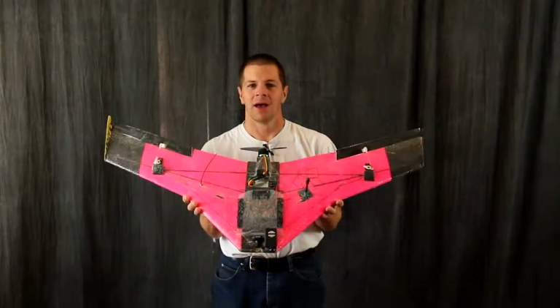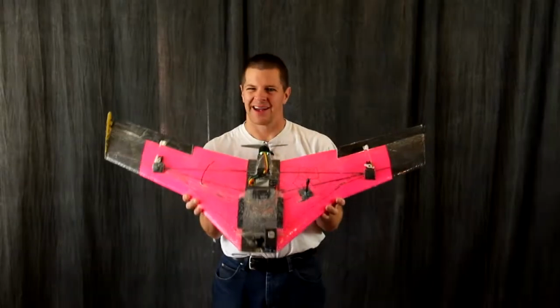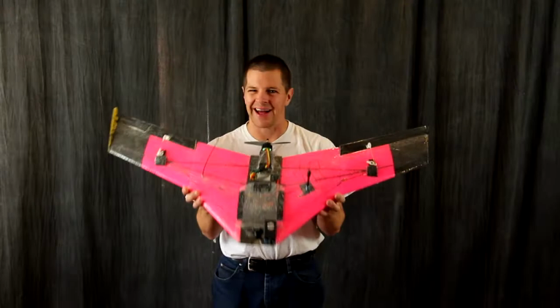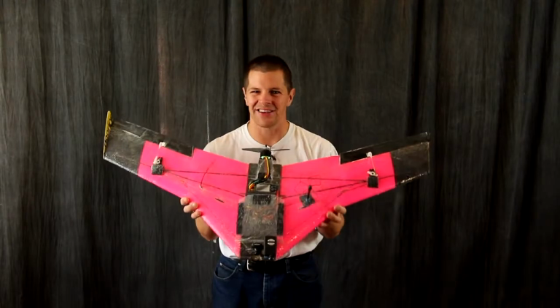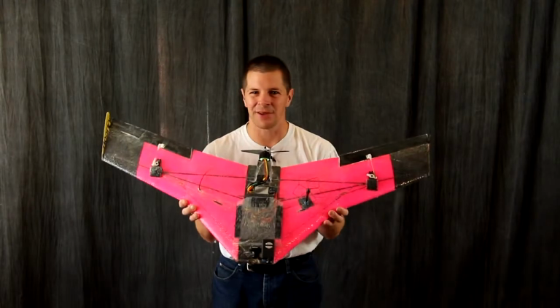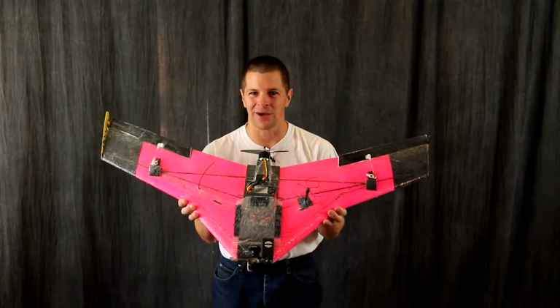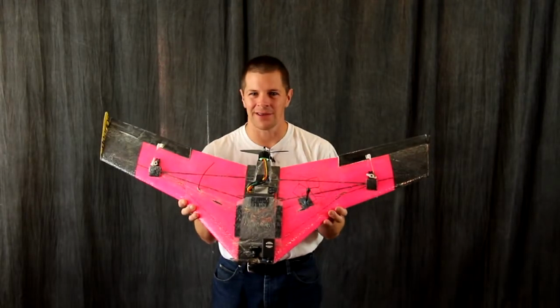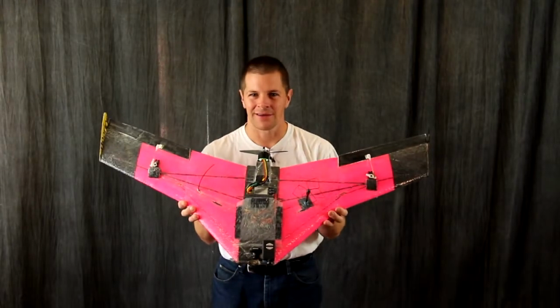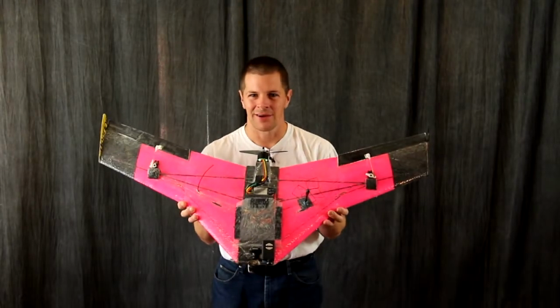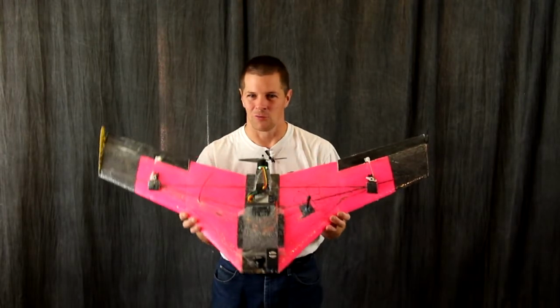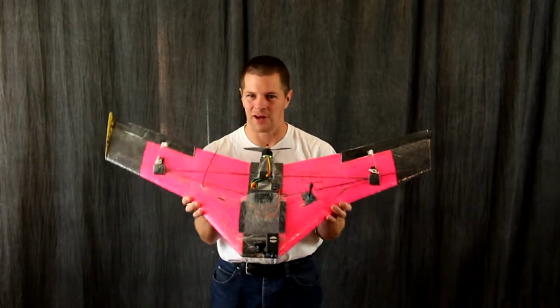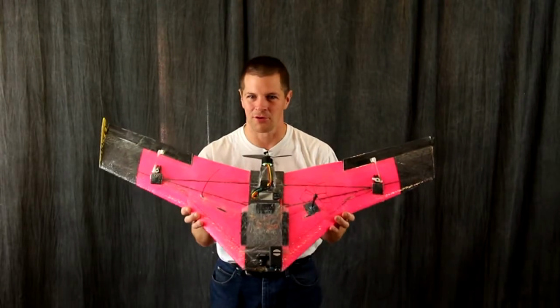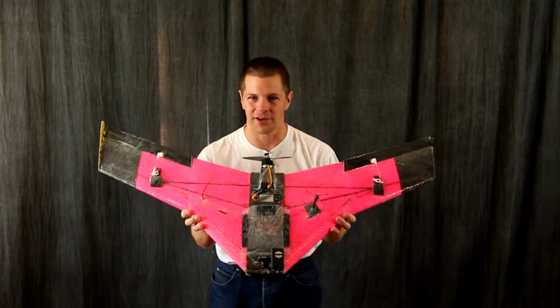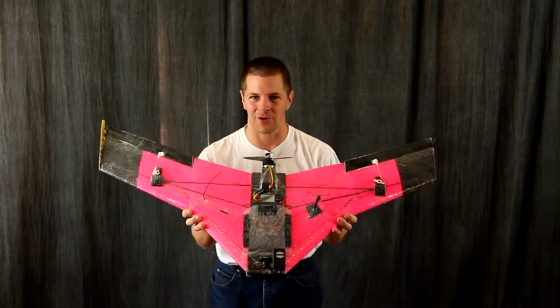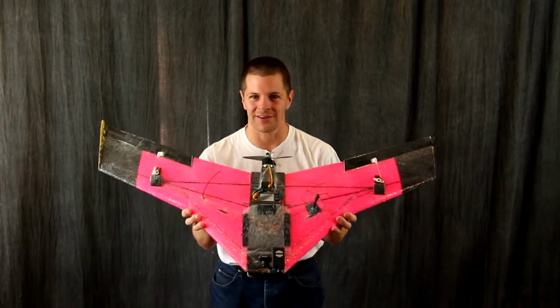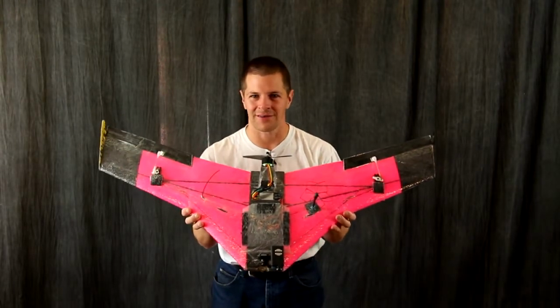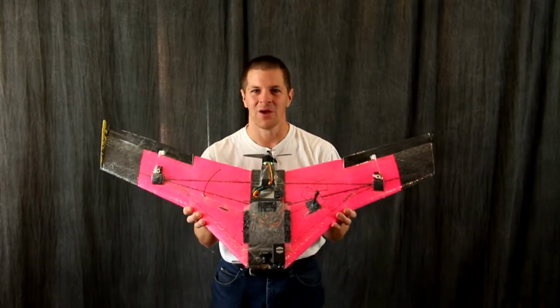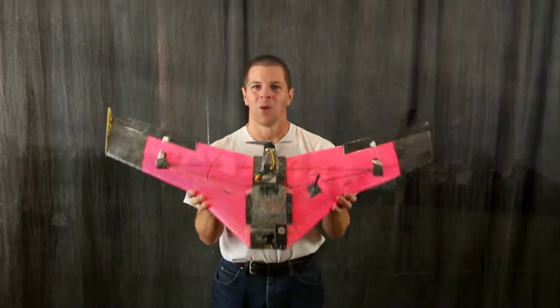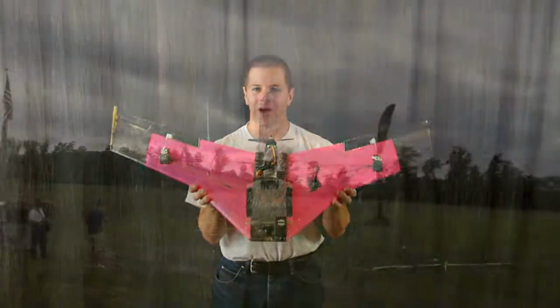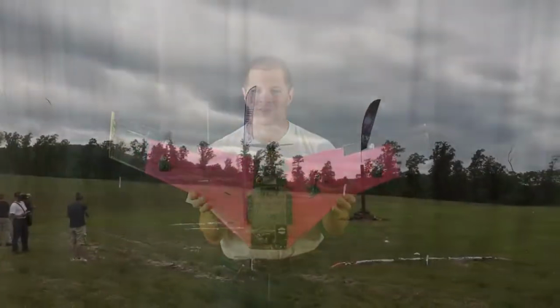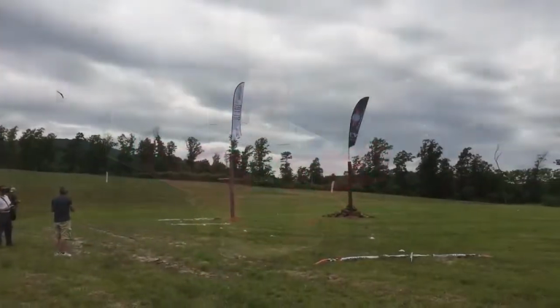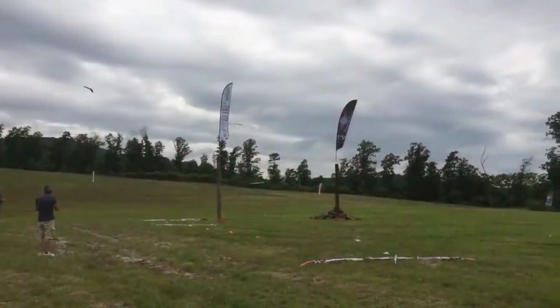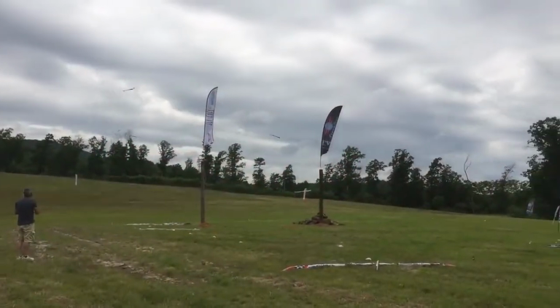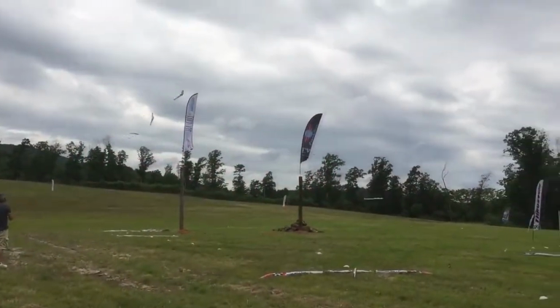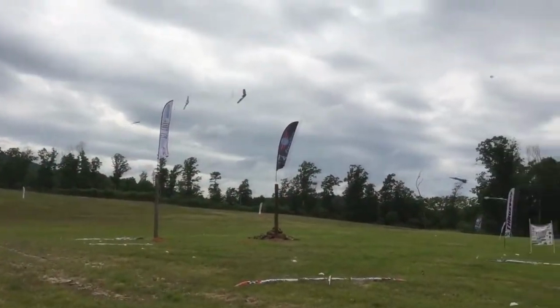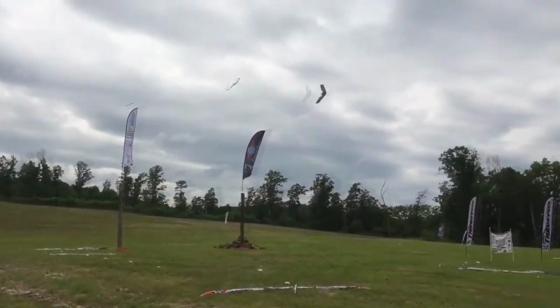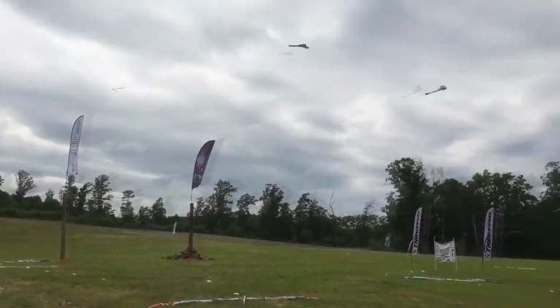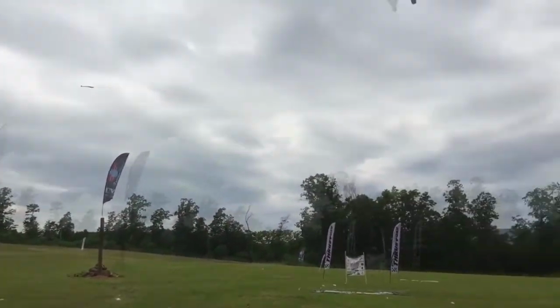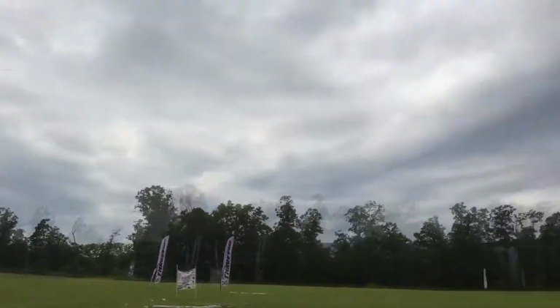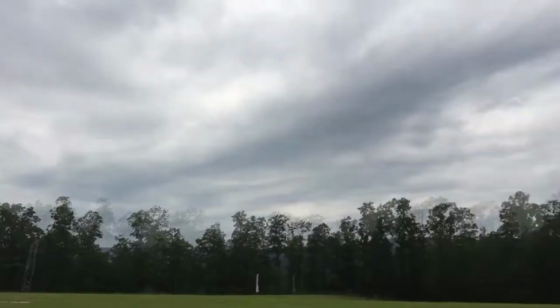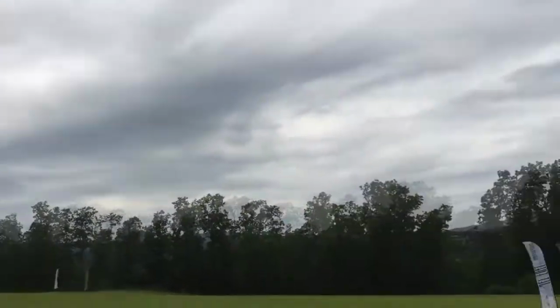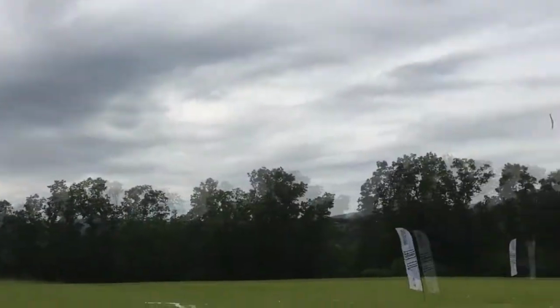Got a high-speed wing? Ready to prove you can race it? Well, enter in the FPV WRA Sport Class.